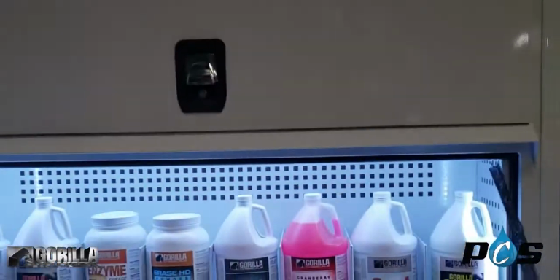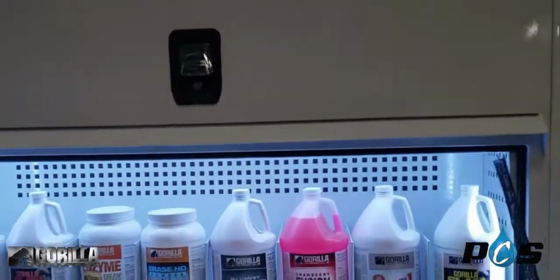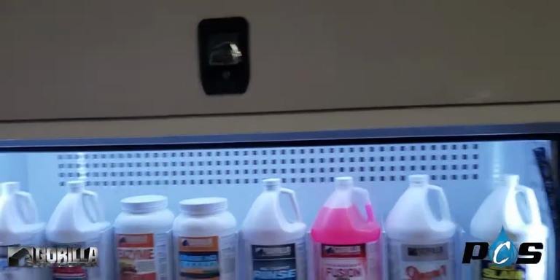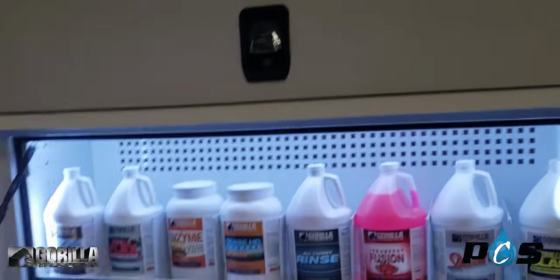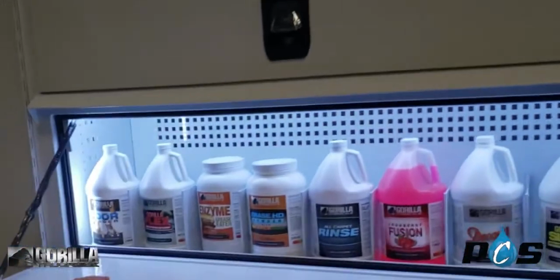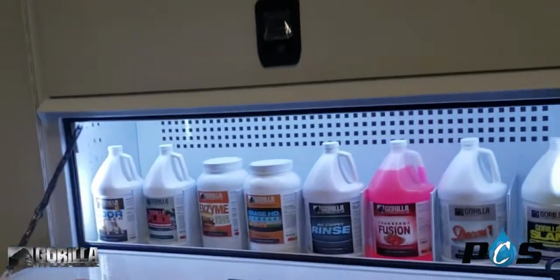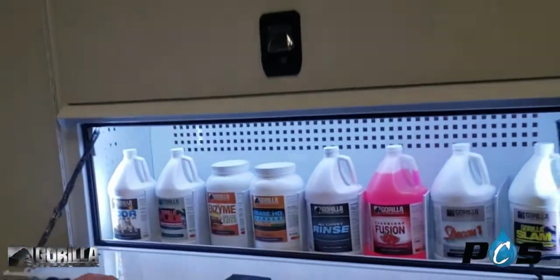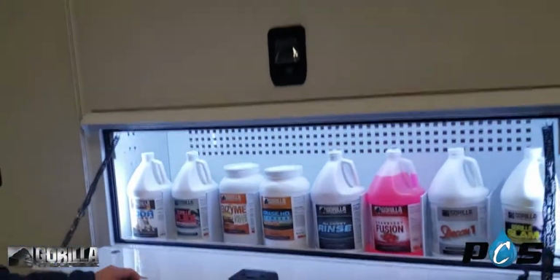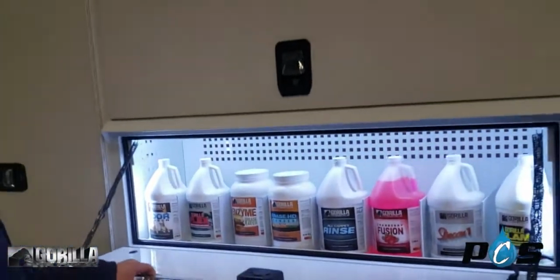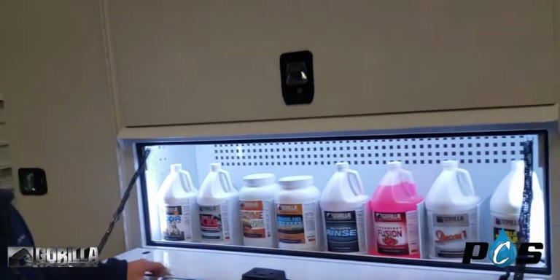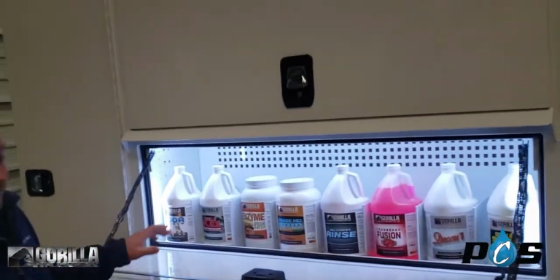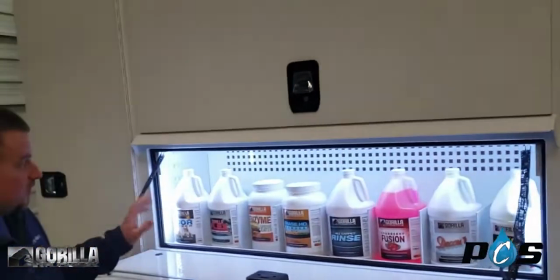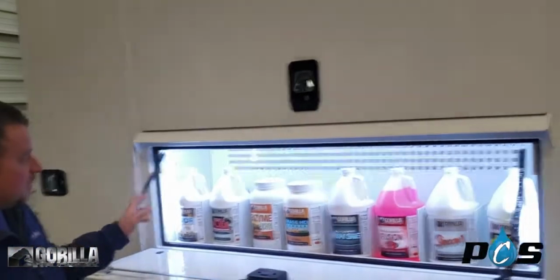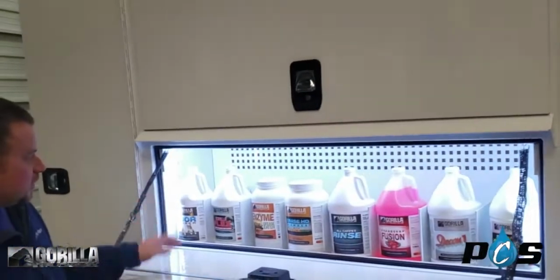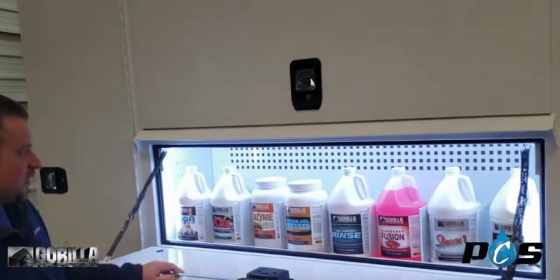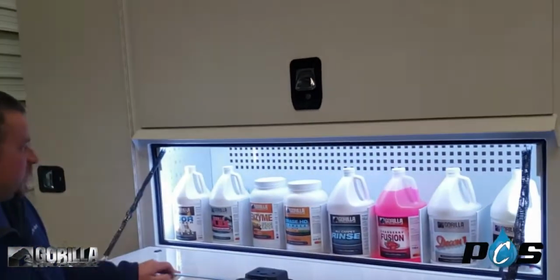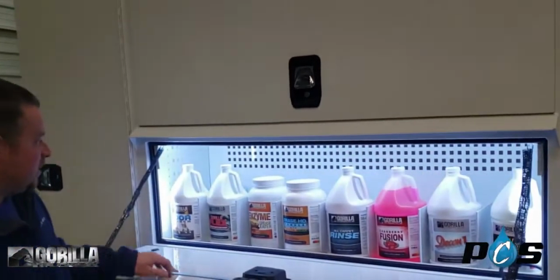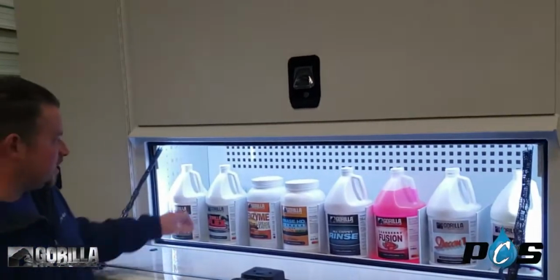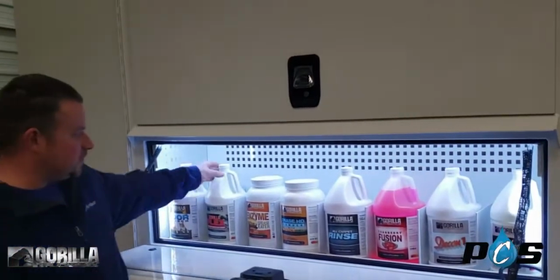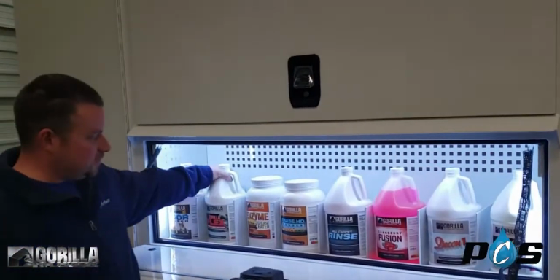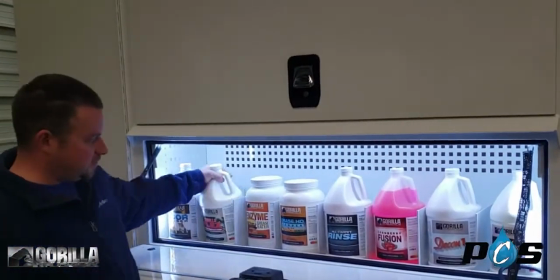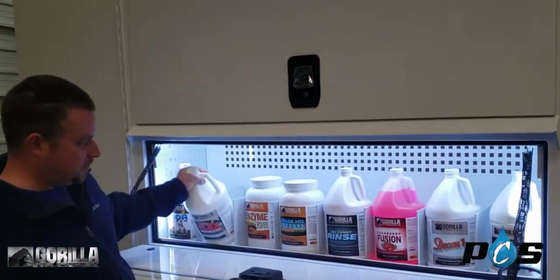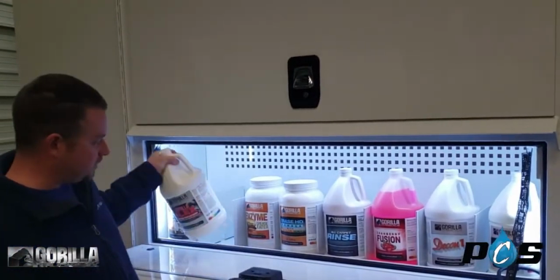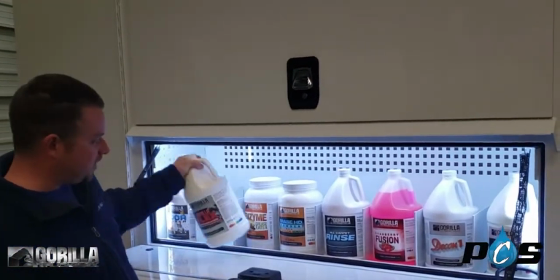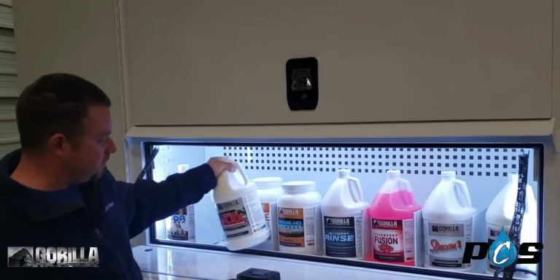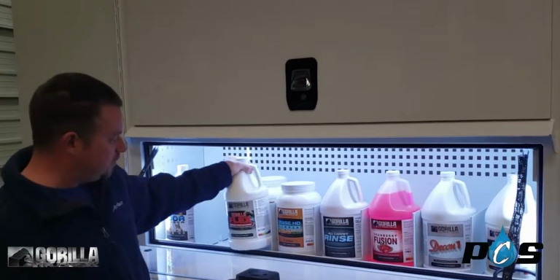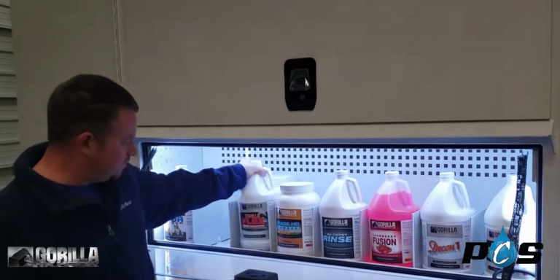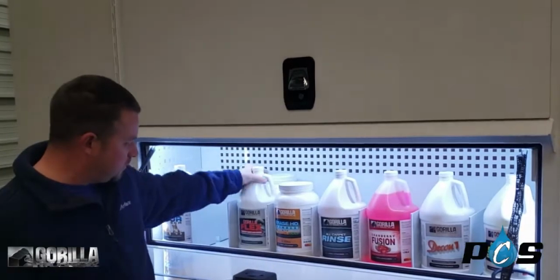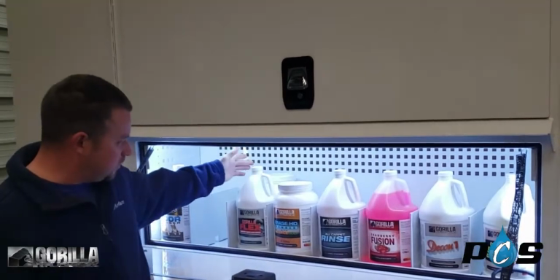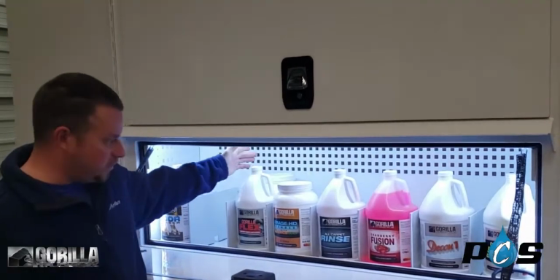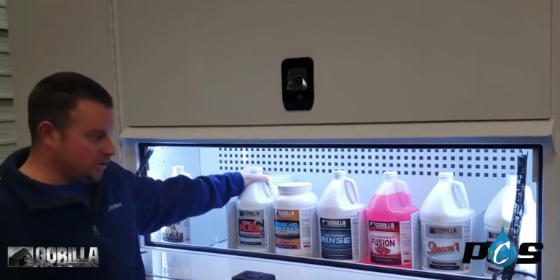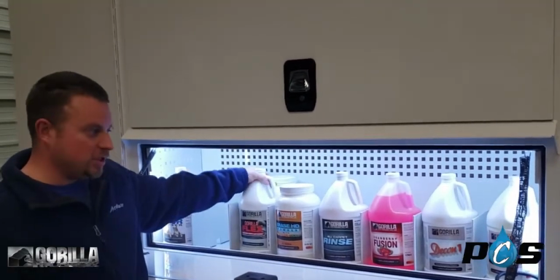Over here we have our built-in chemical shelf. It holds 16 gallons of chemical, and these will stack two in each slot.